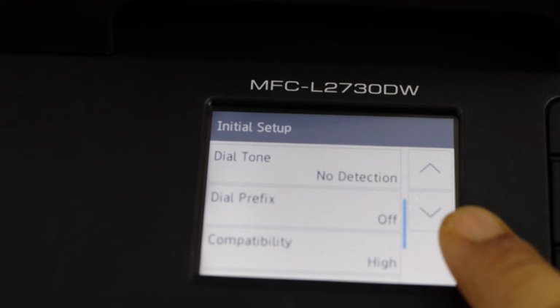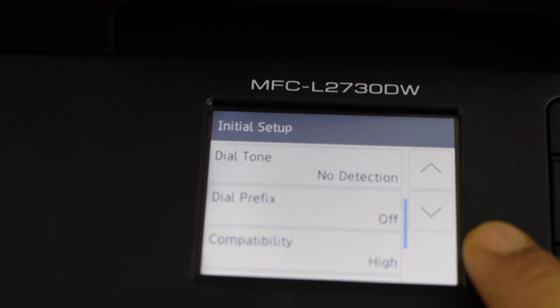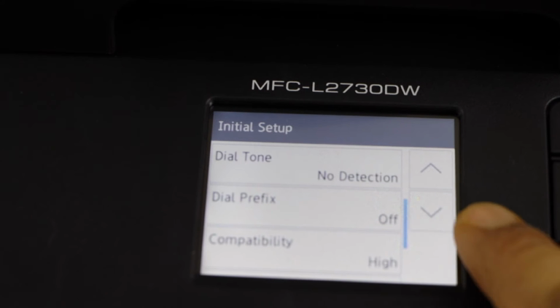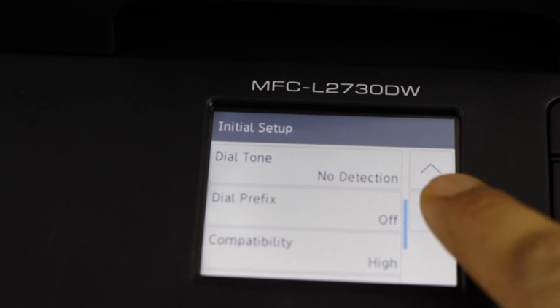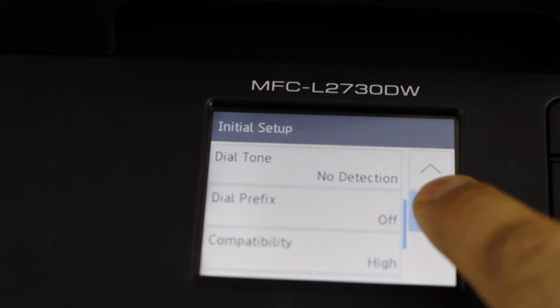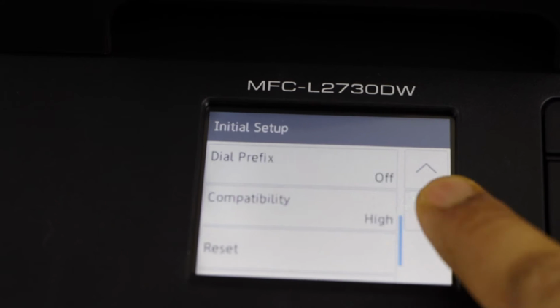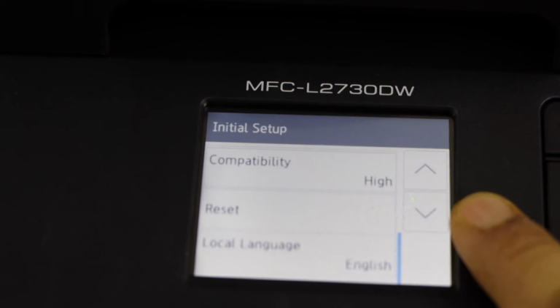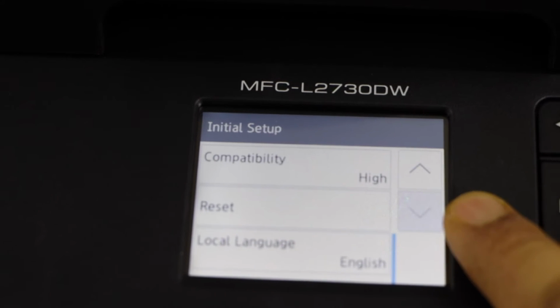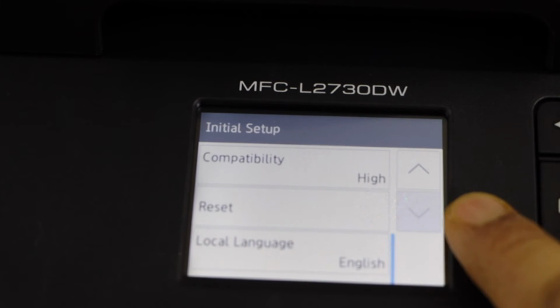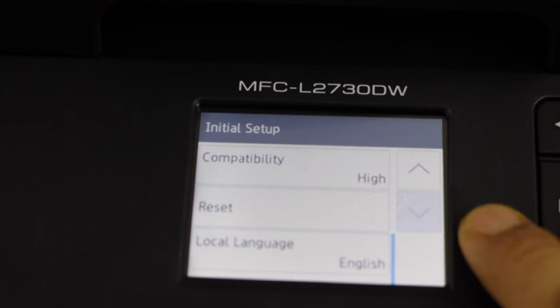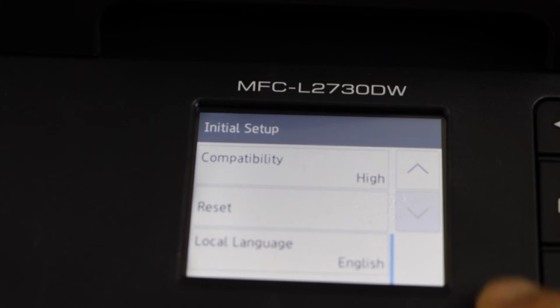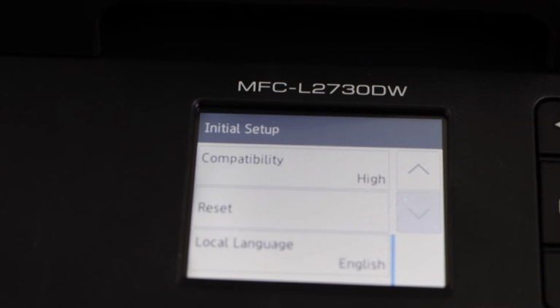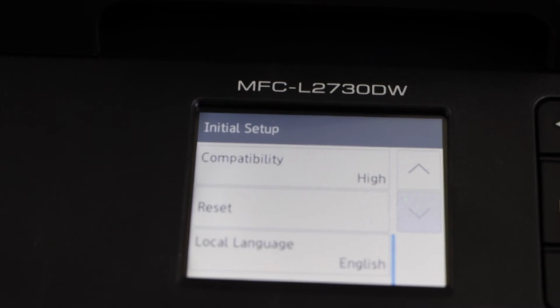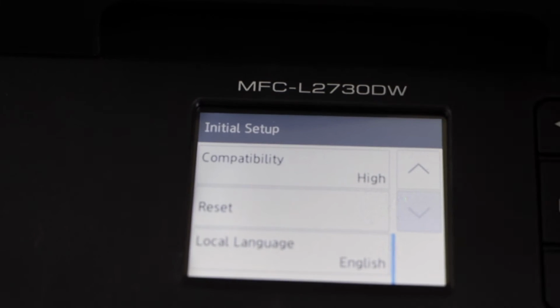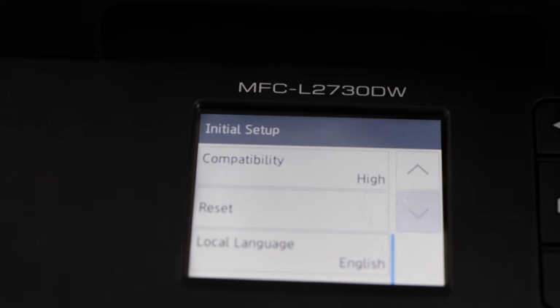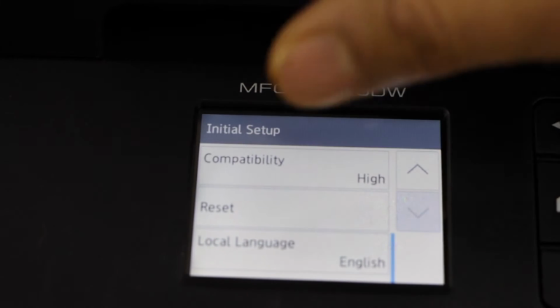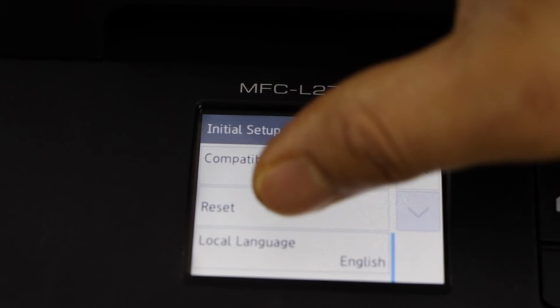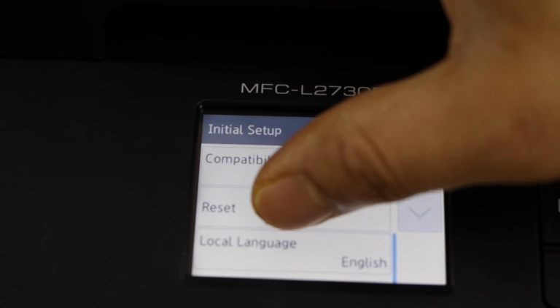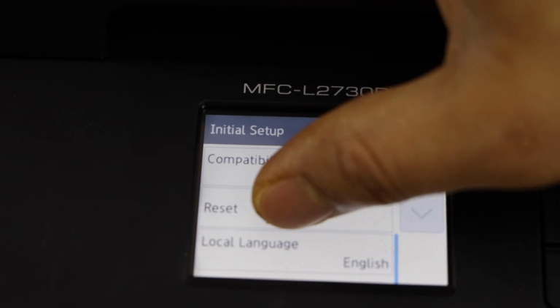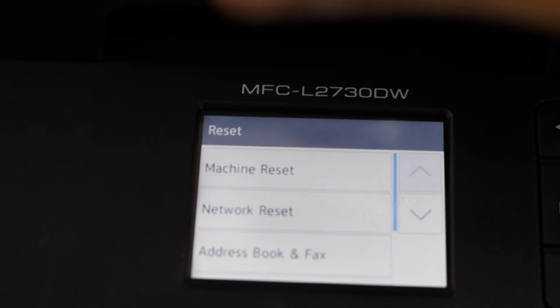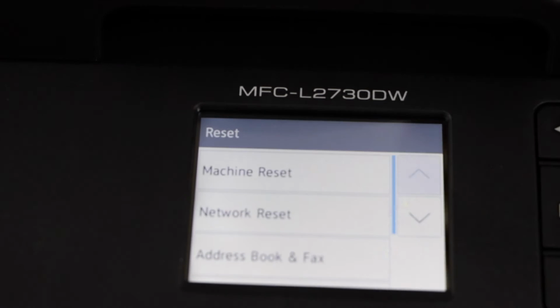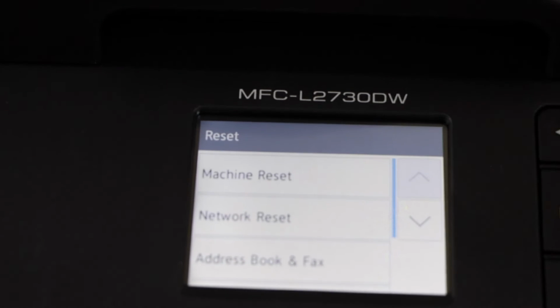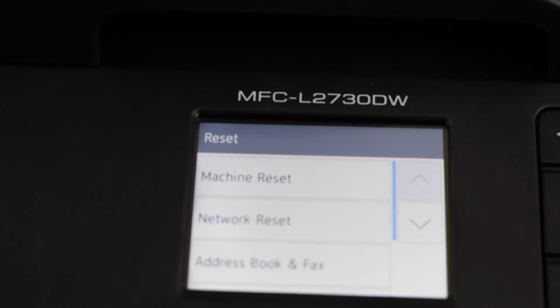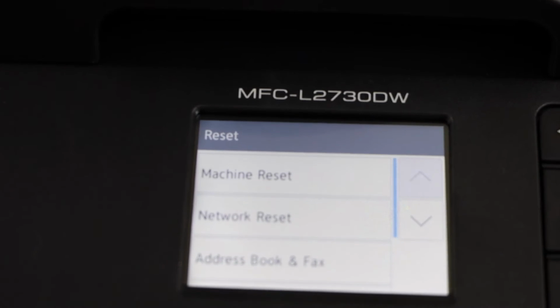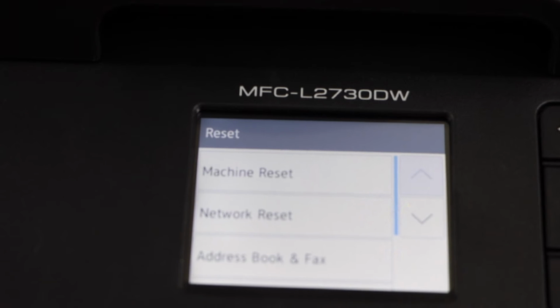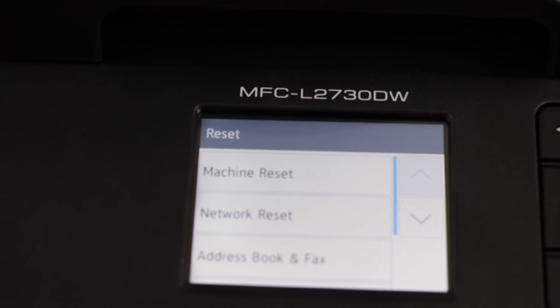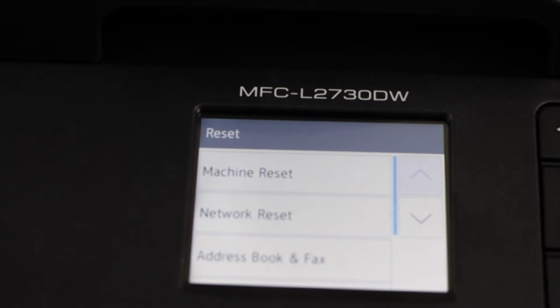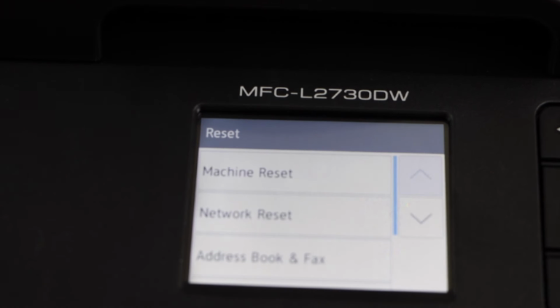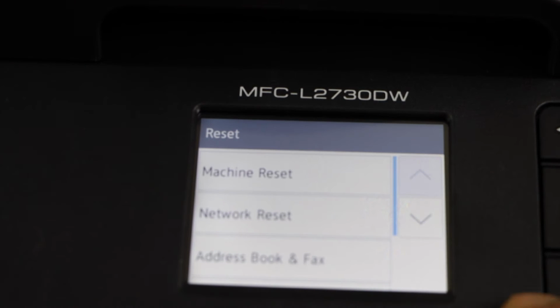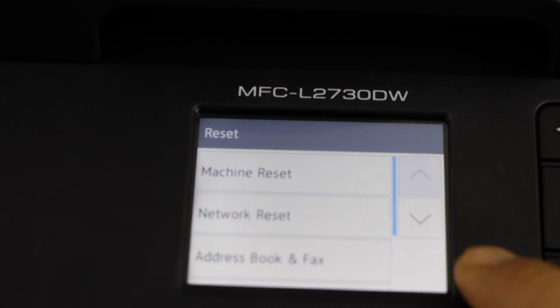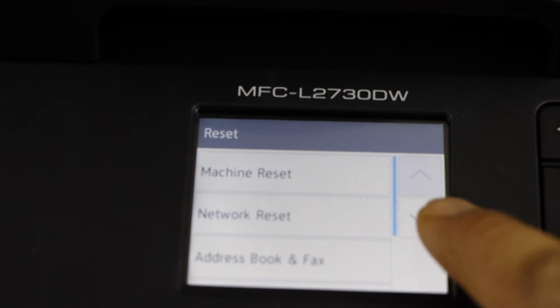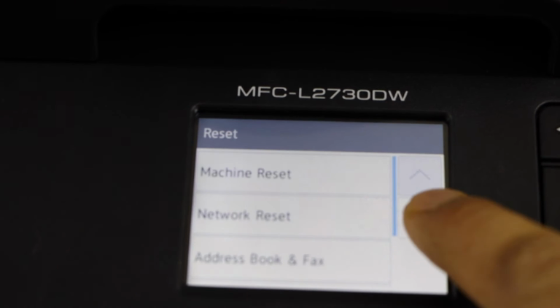Scroll down. Click on the reset. Scroll down.